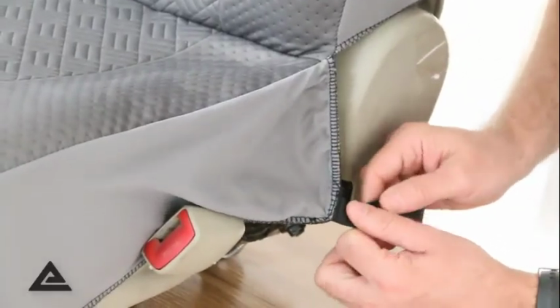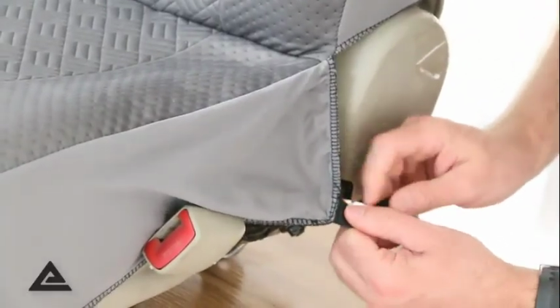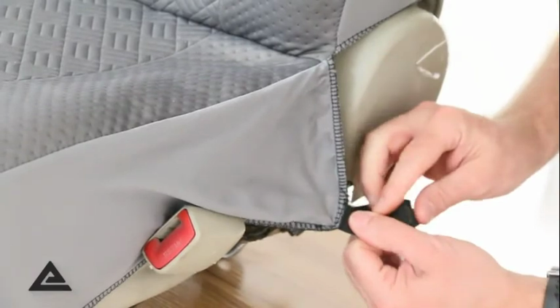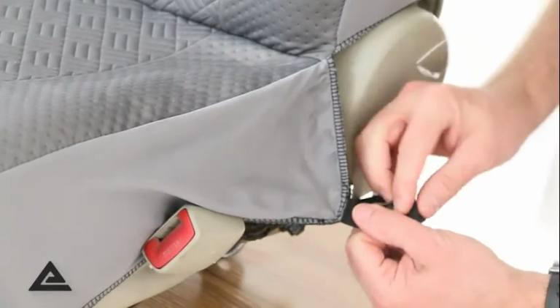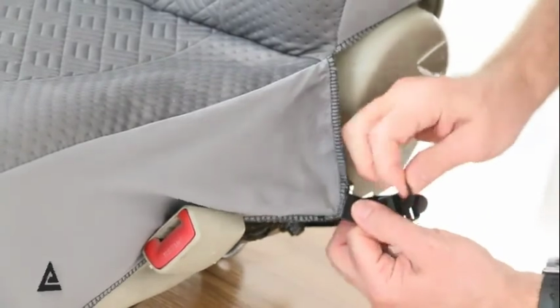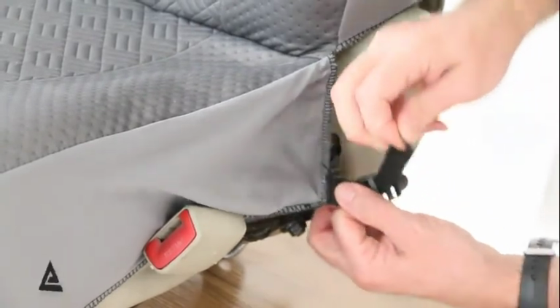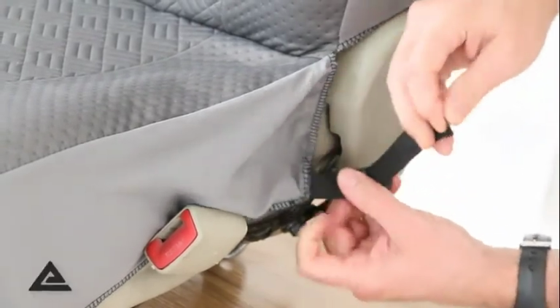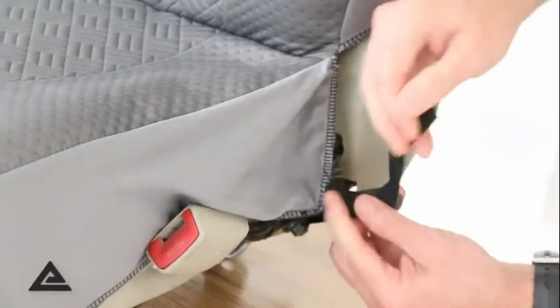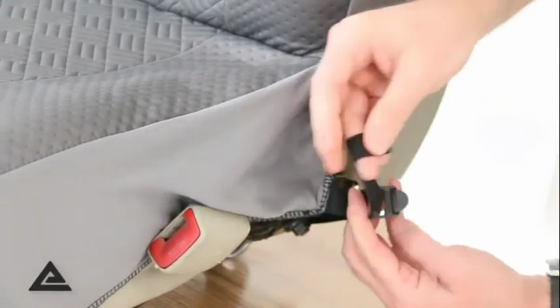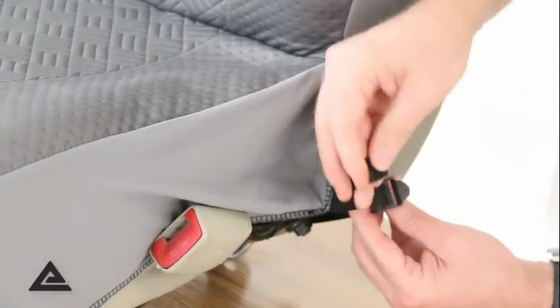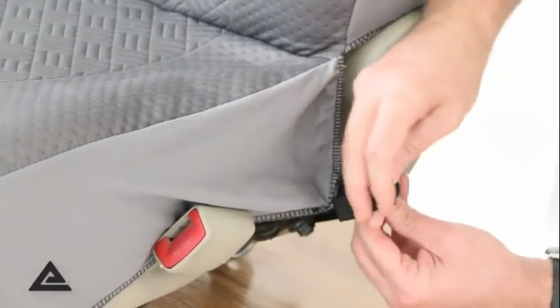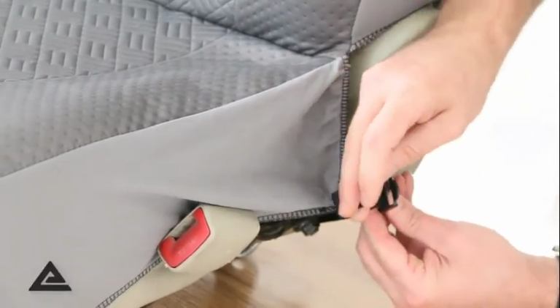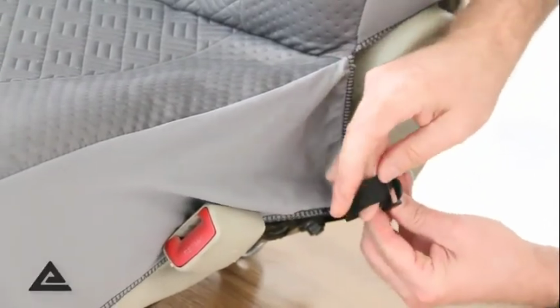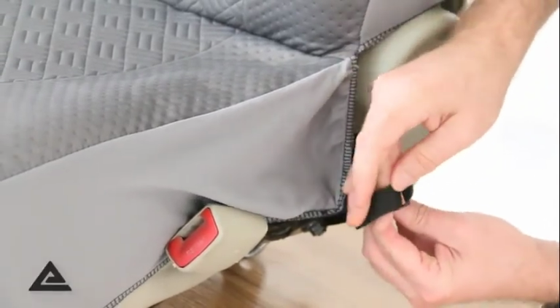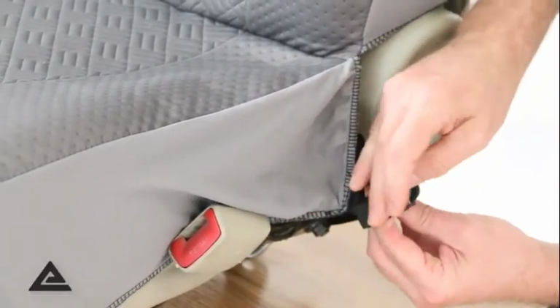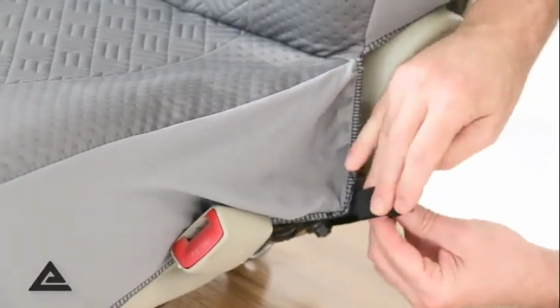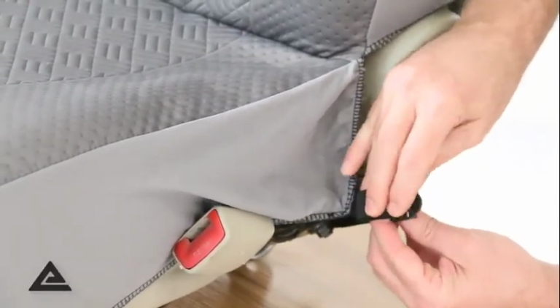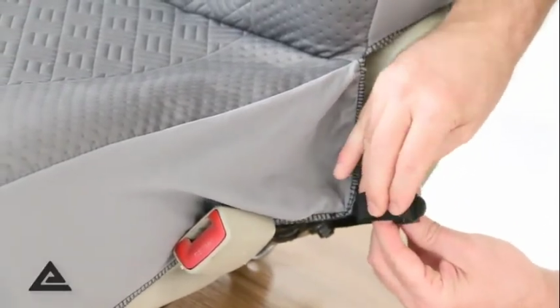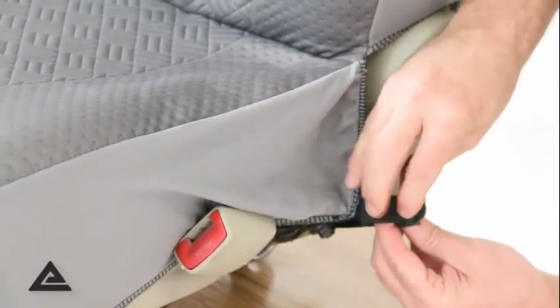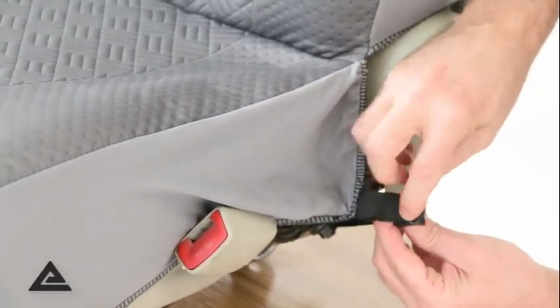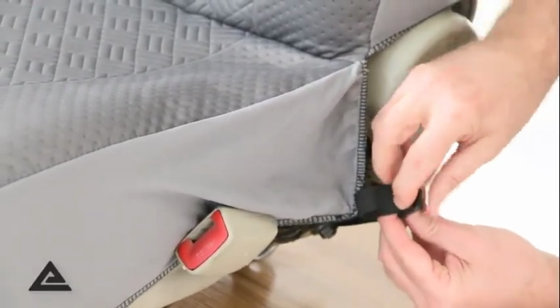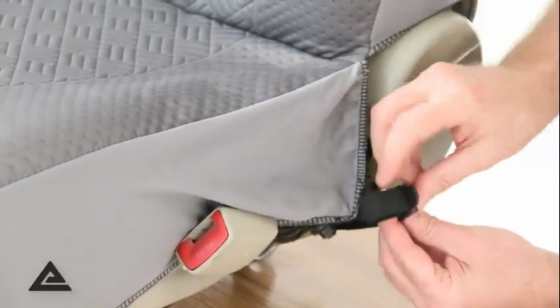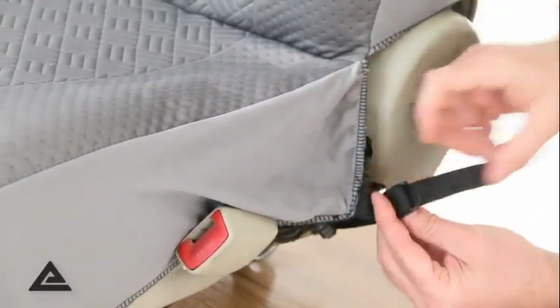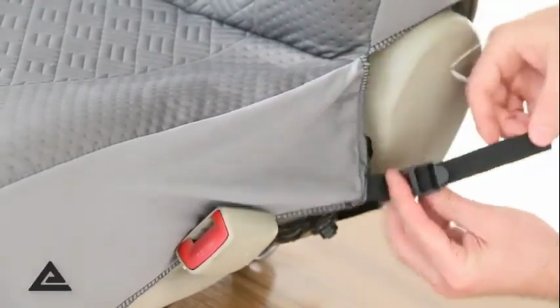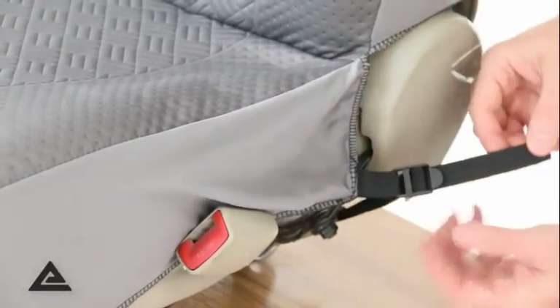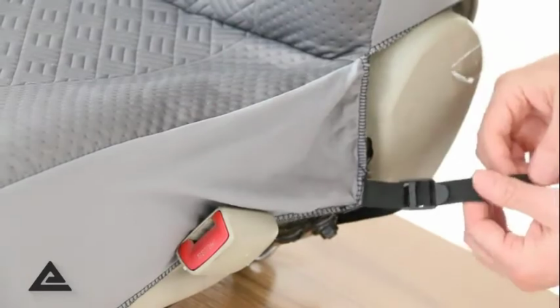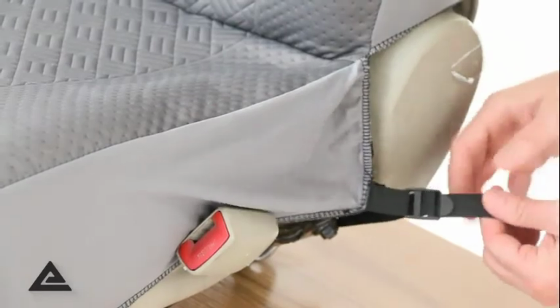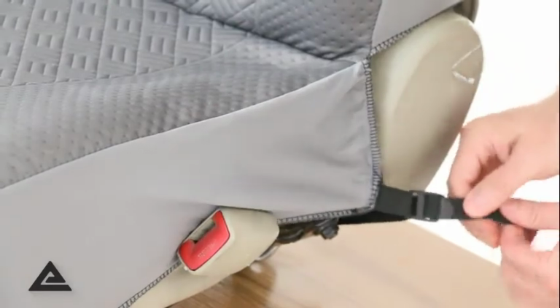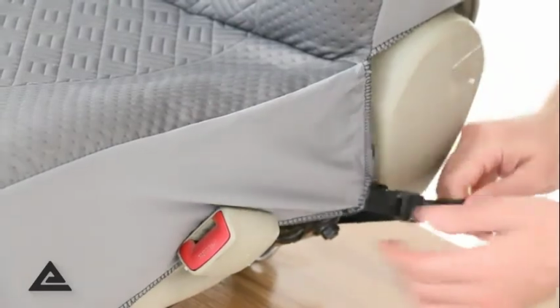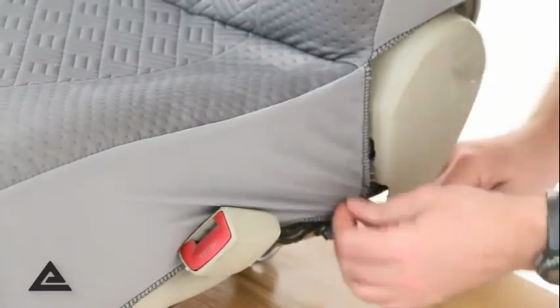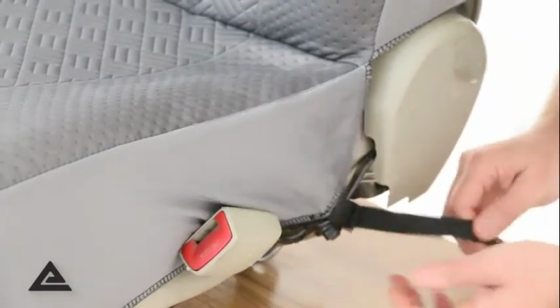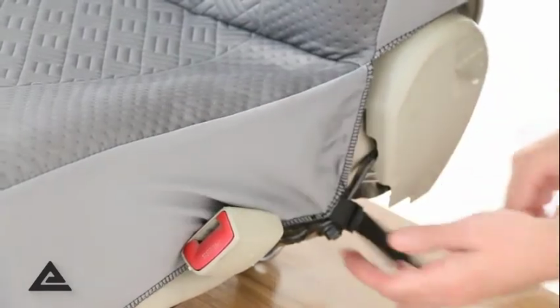We go over the top and down. If you pull it tight and it doesn't stay, just a little help.